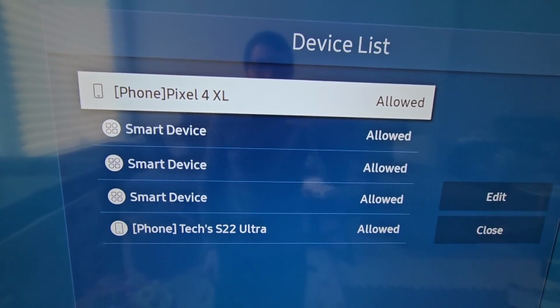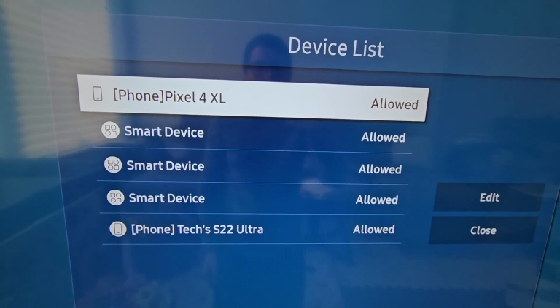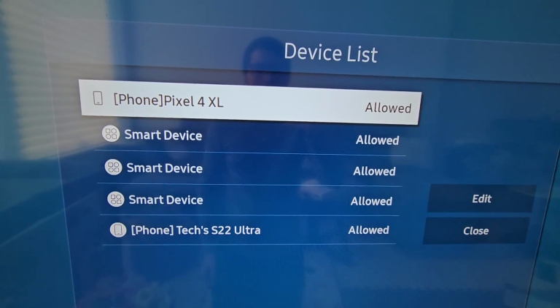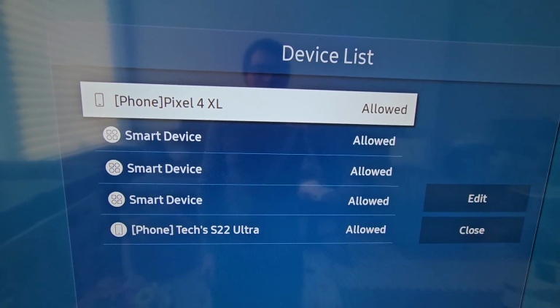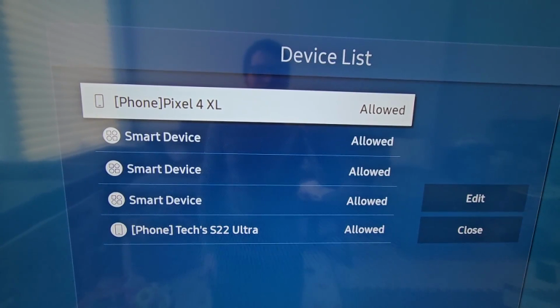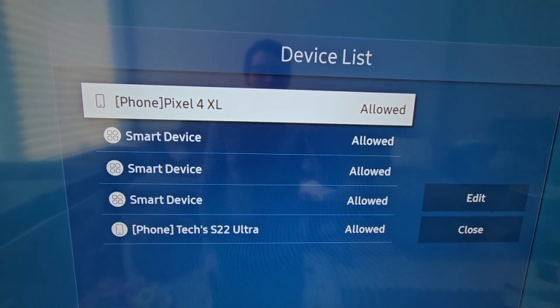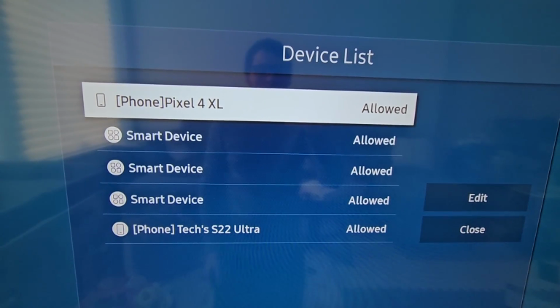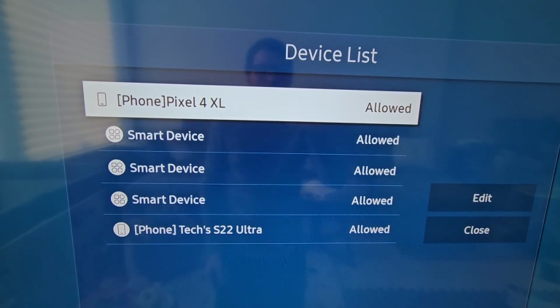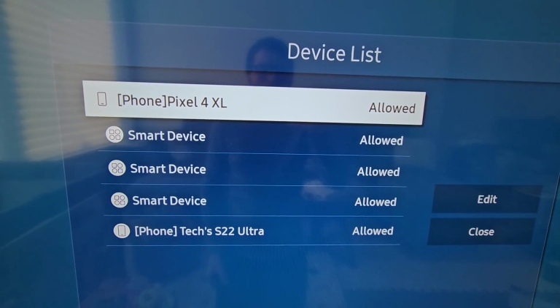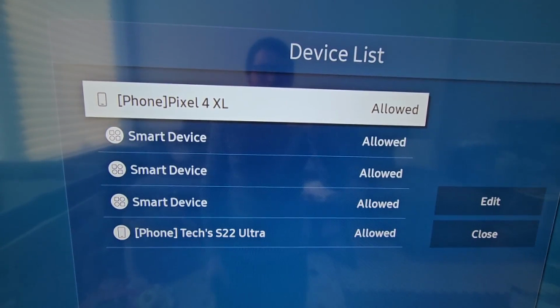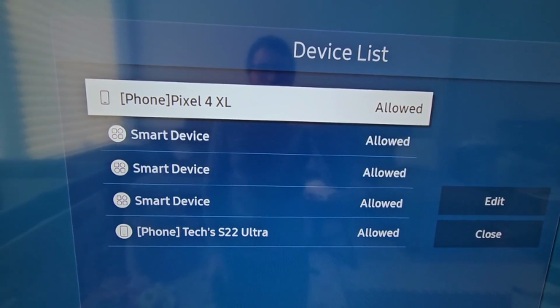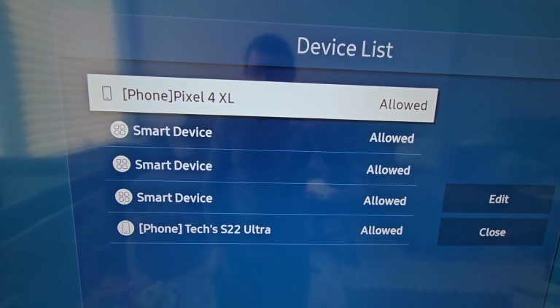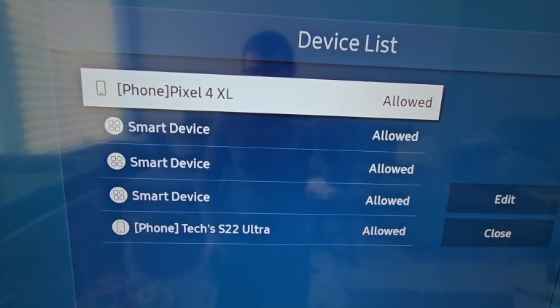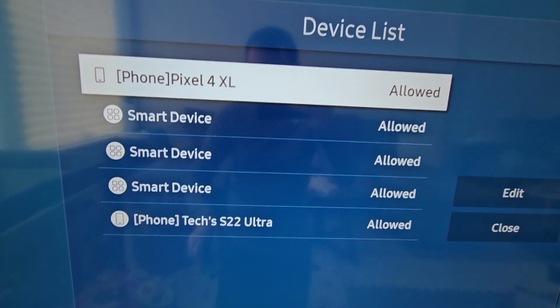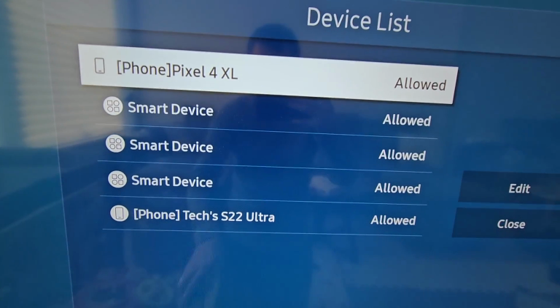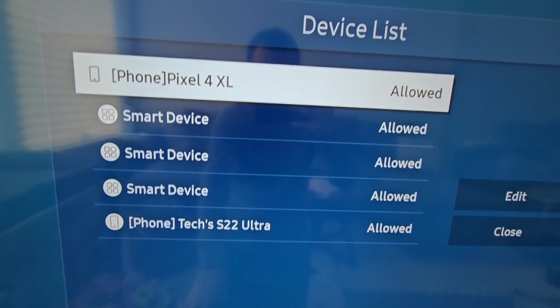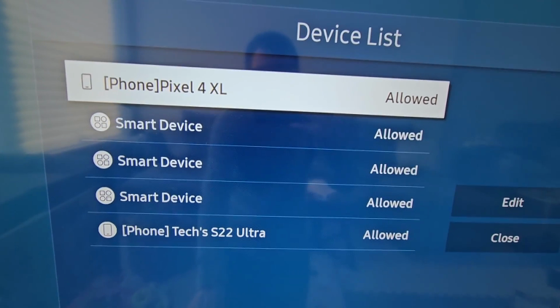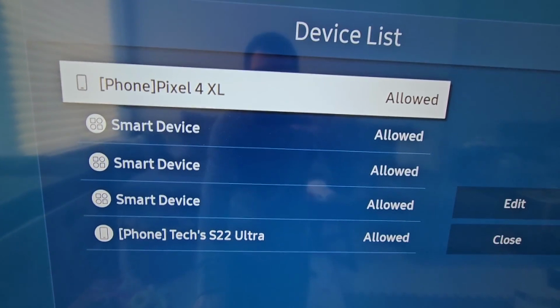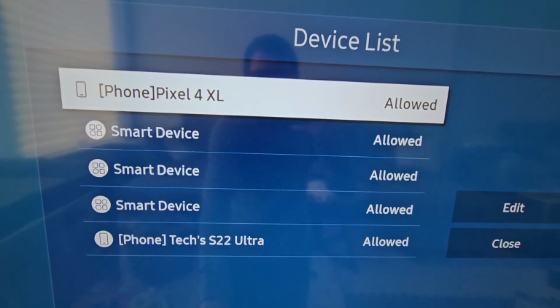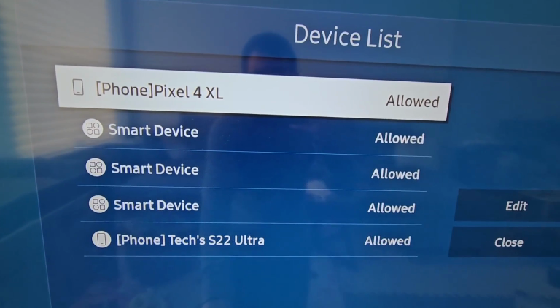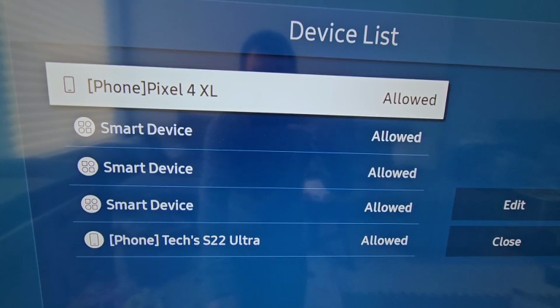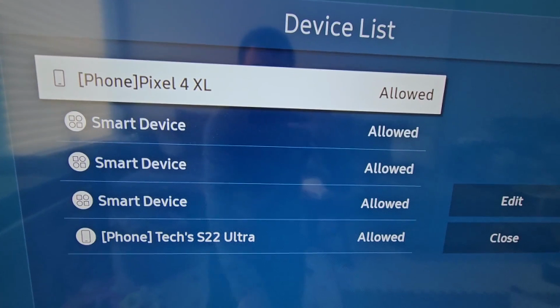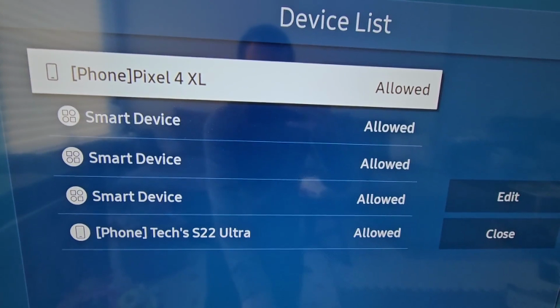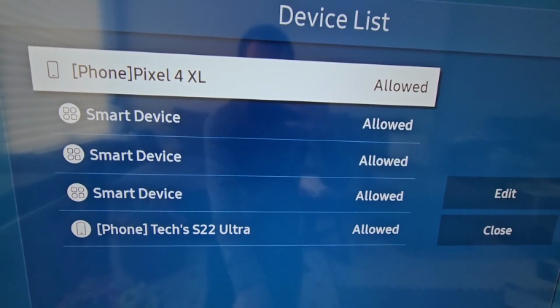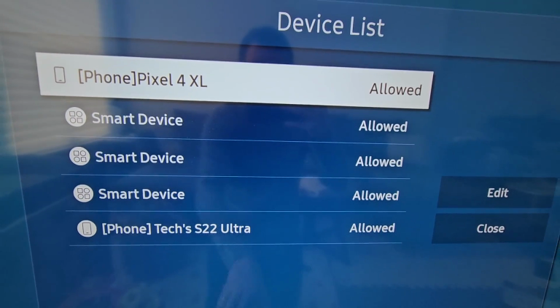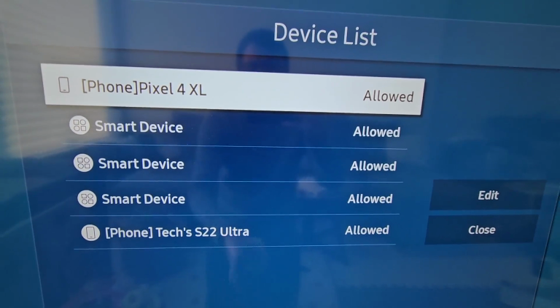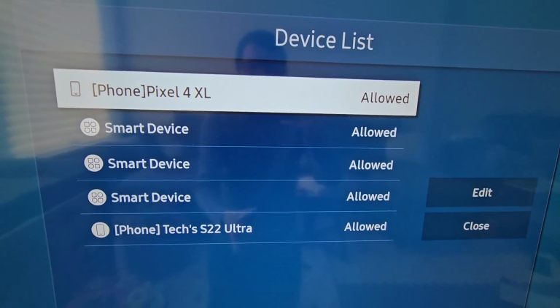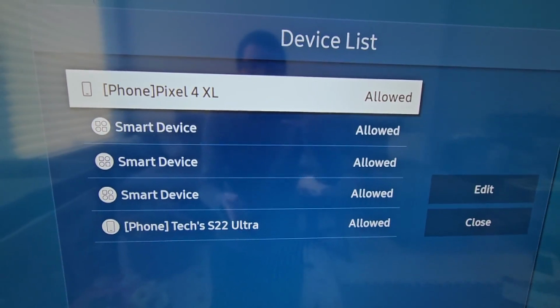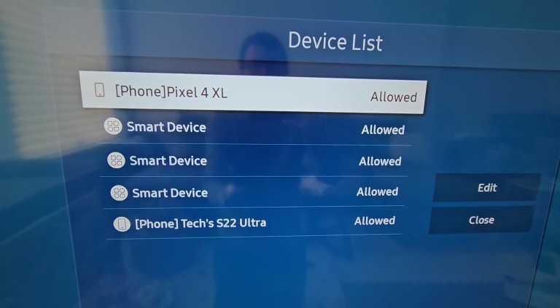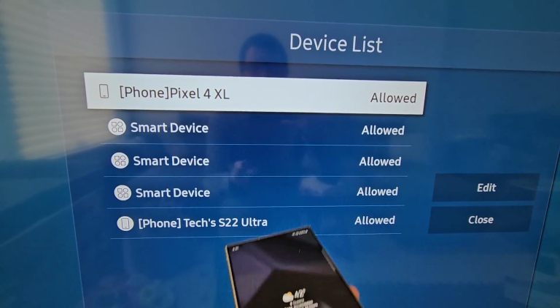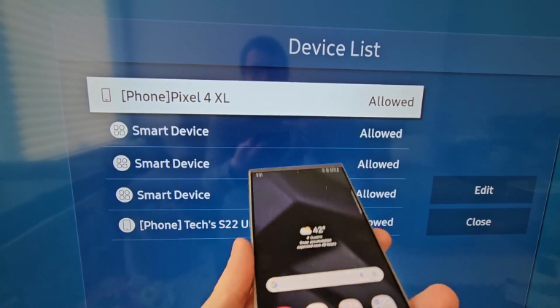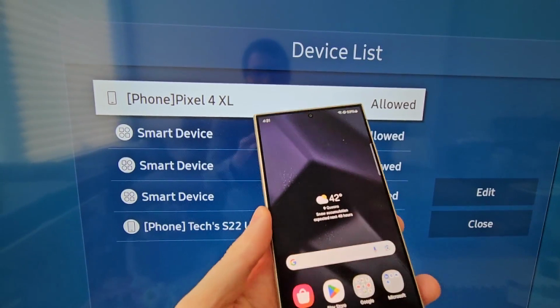Then go to Device List. Make sure your device is not already on the list and that you have not denied access. For me, it's not on there.